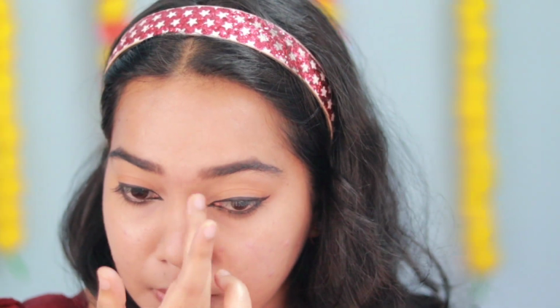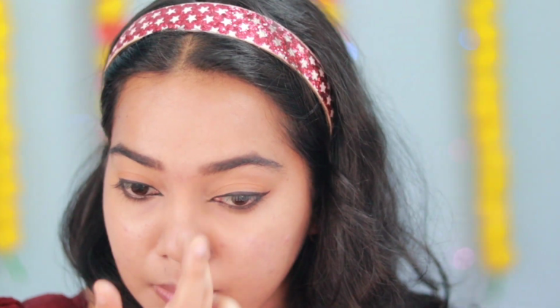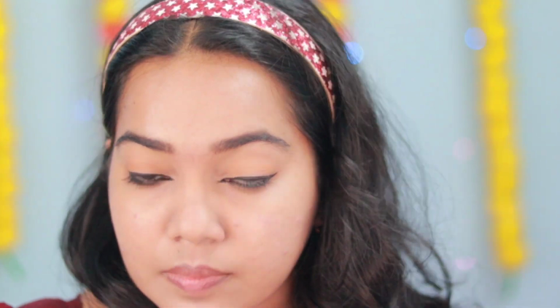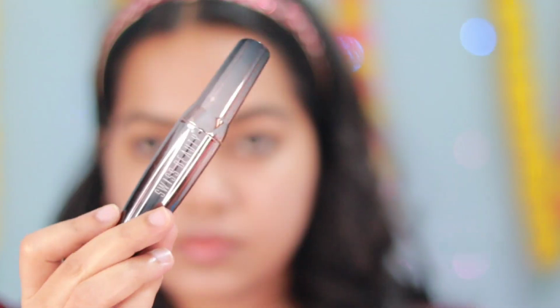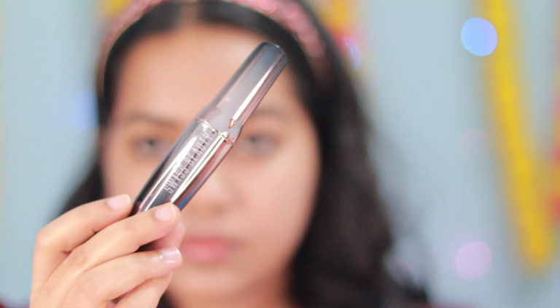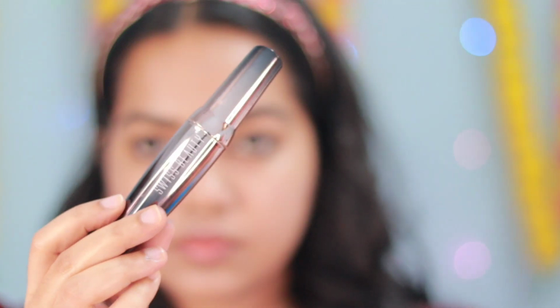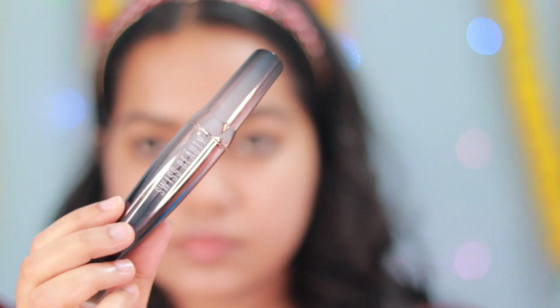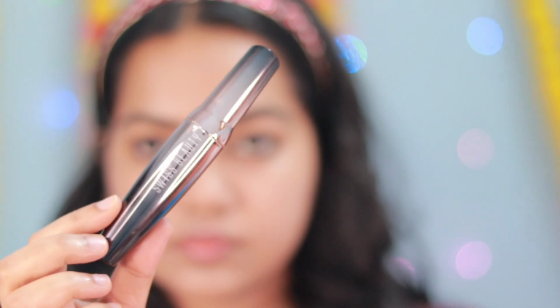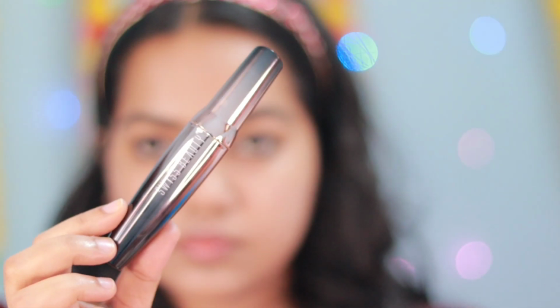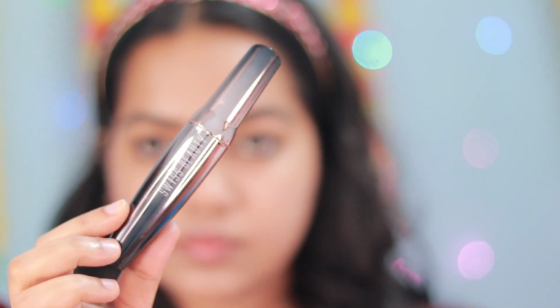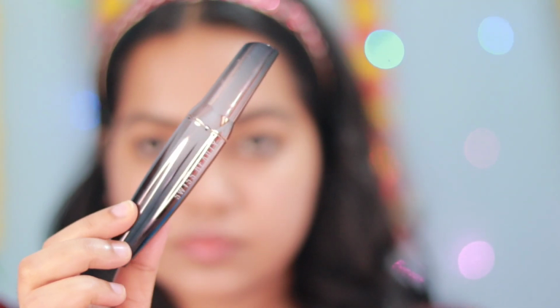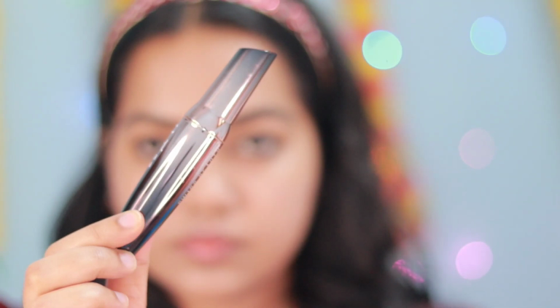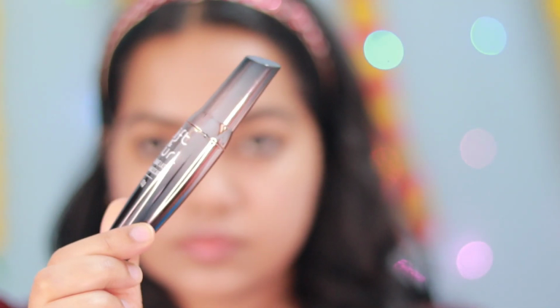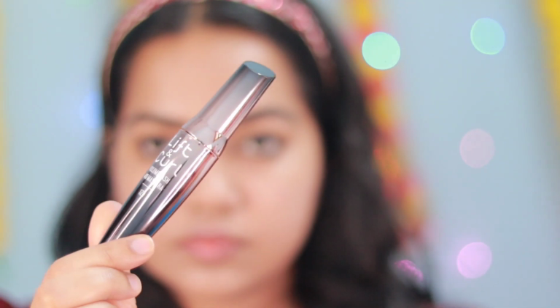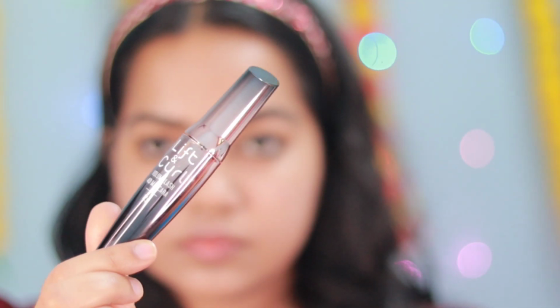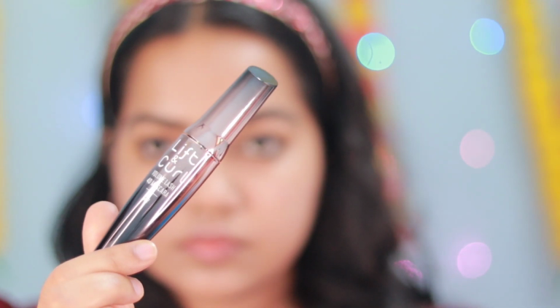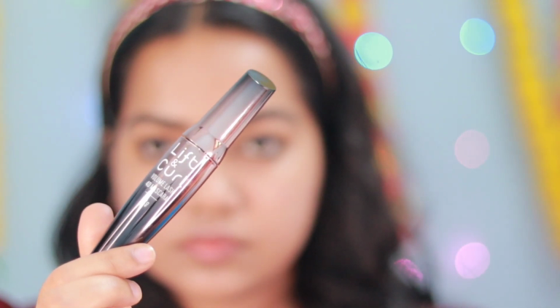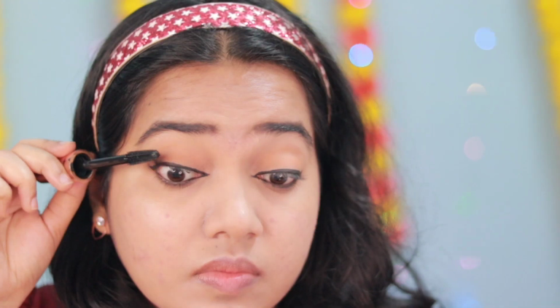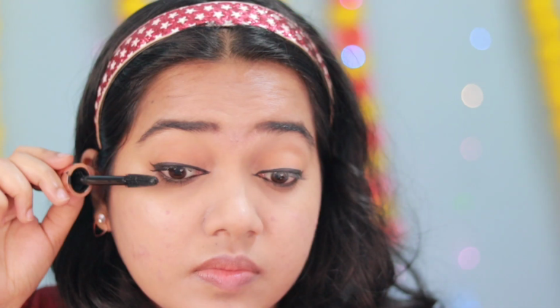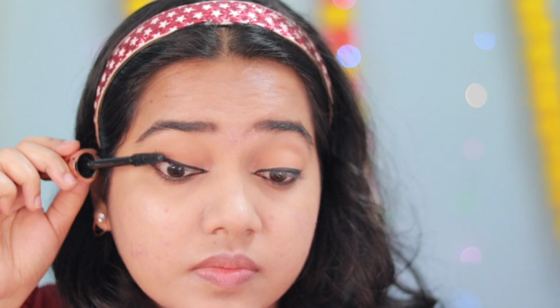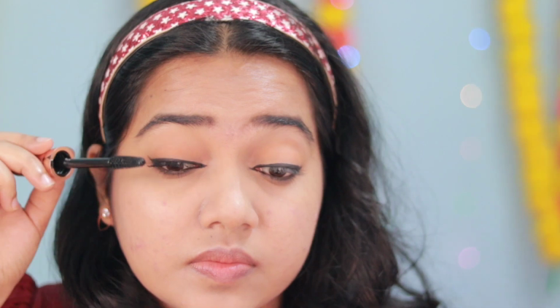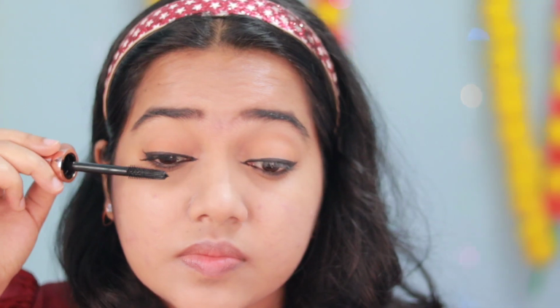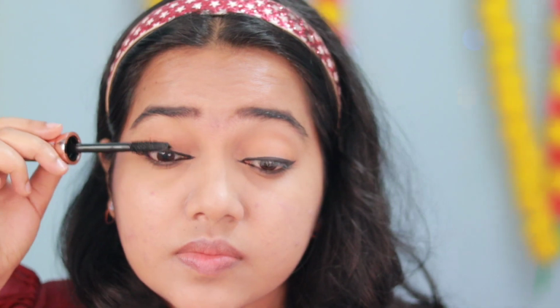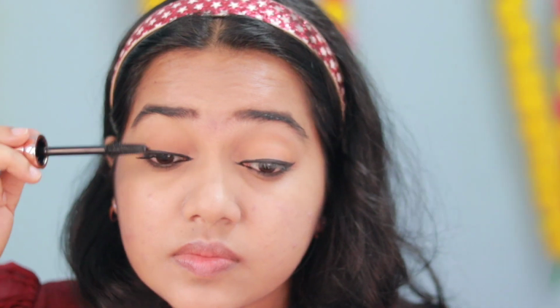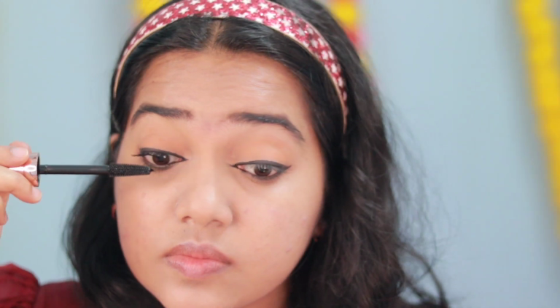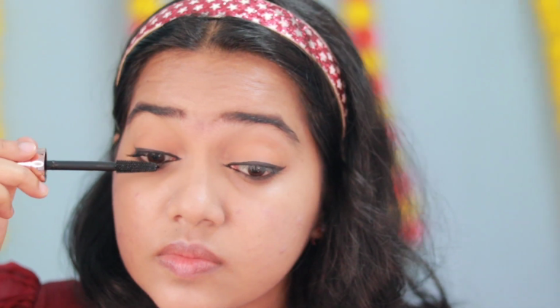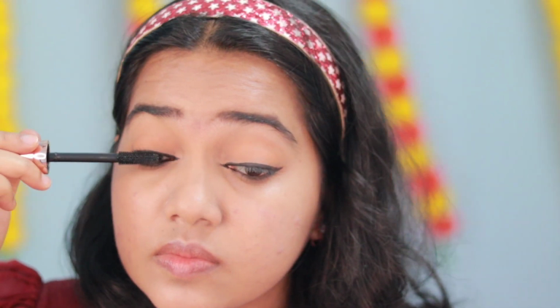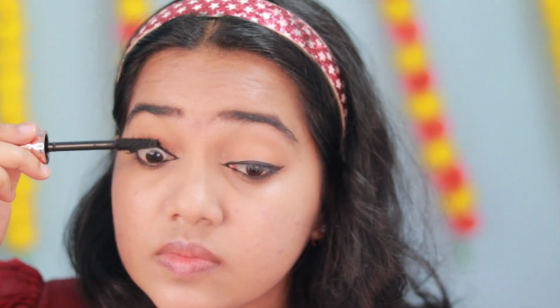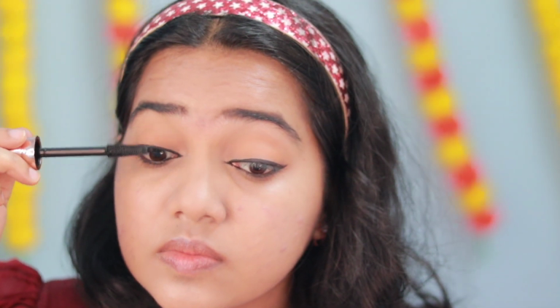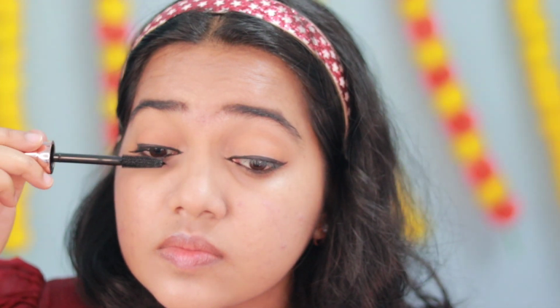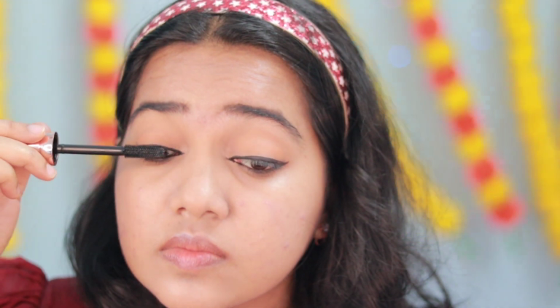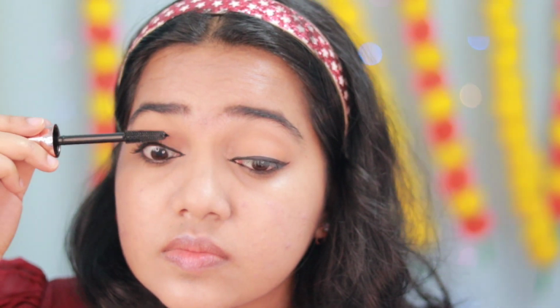You can use the mascara on your face. You can apply the mascara on your face.